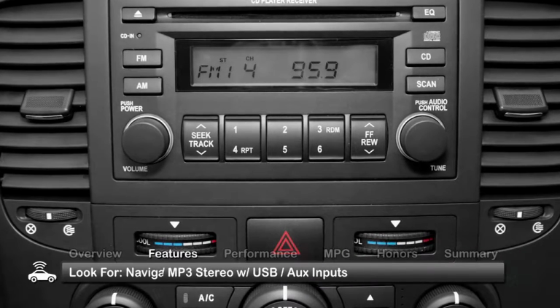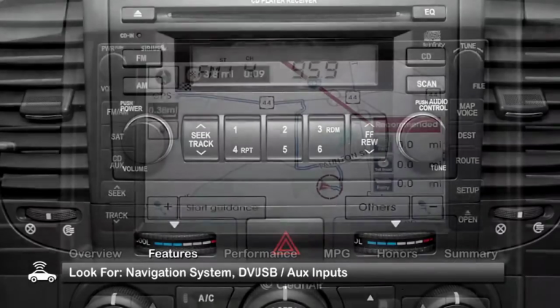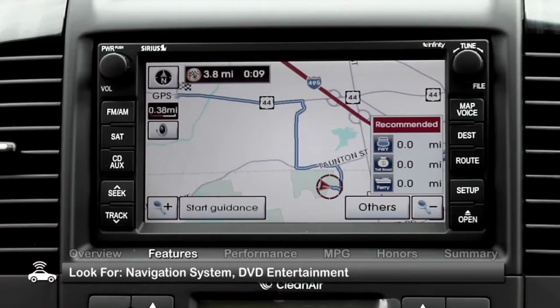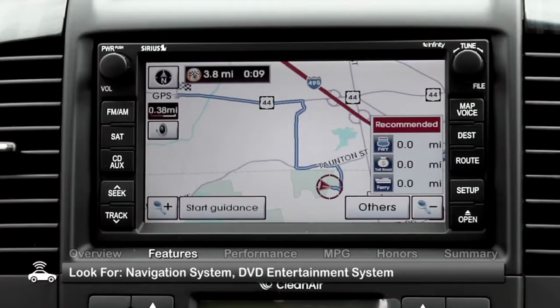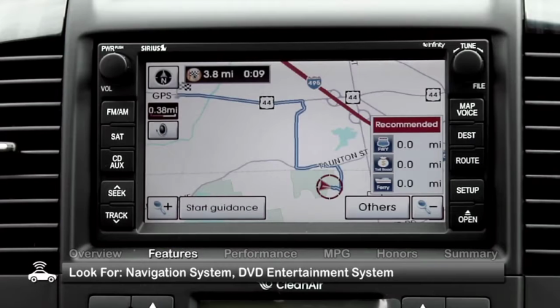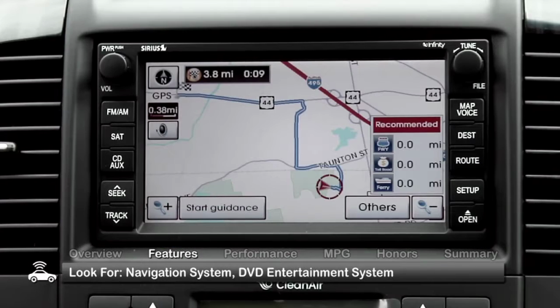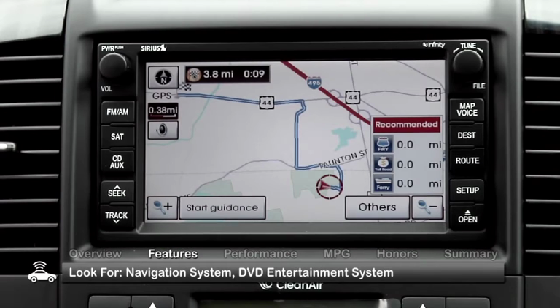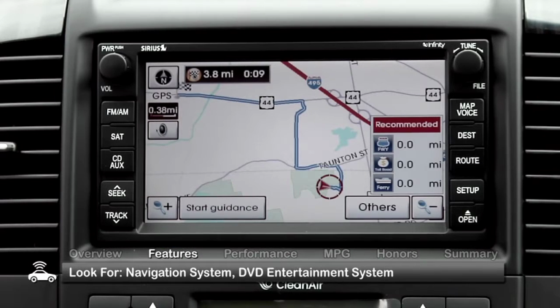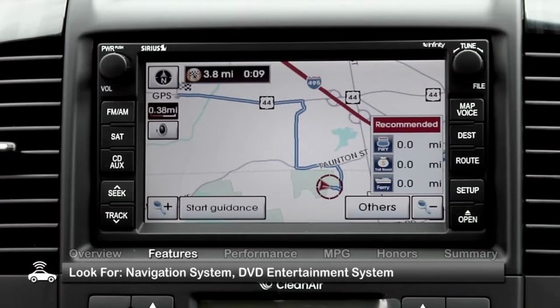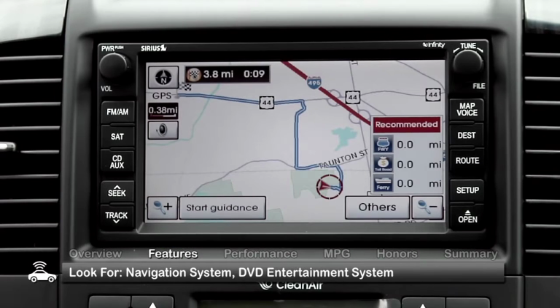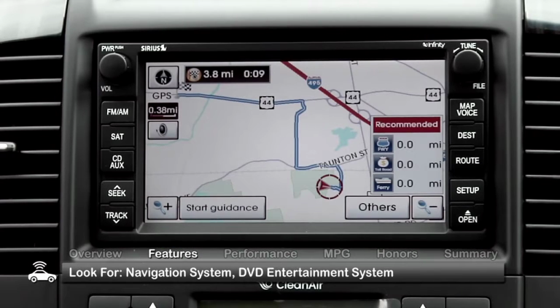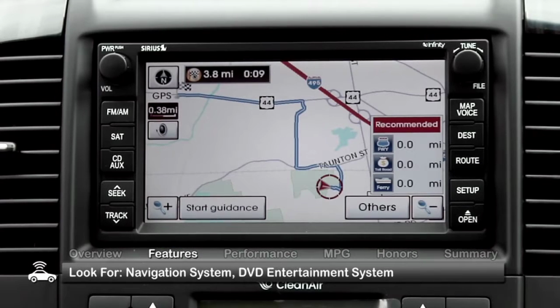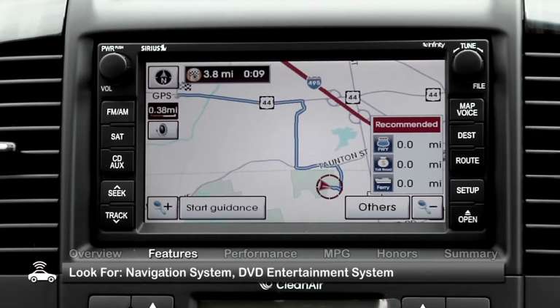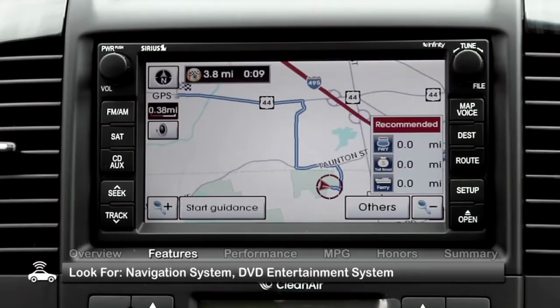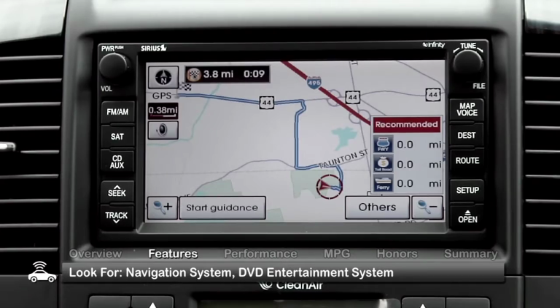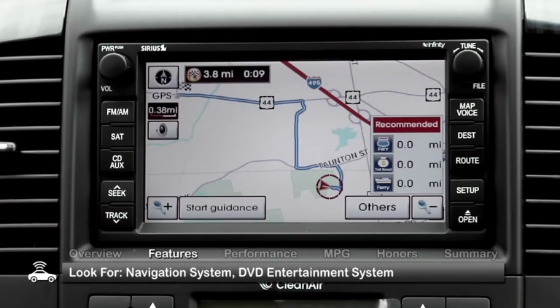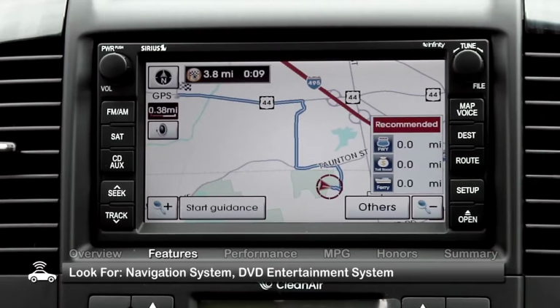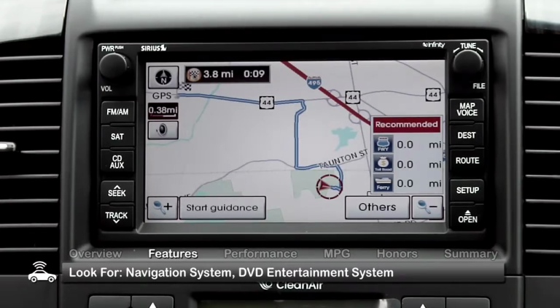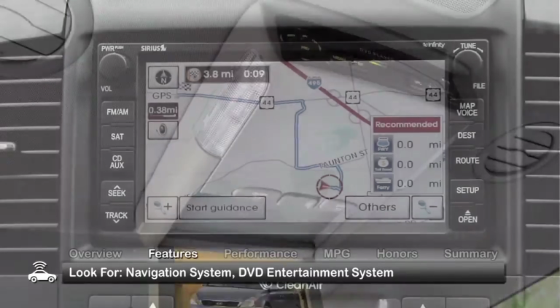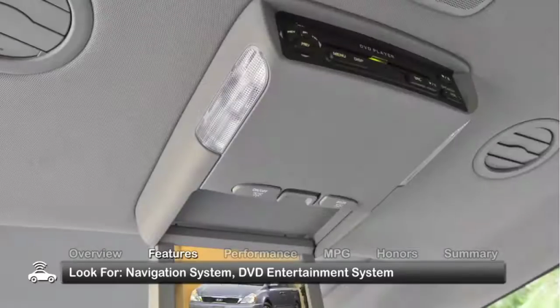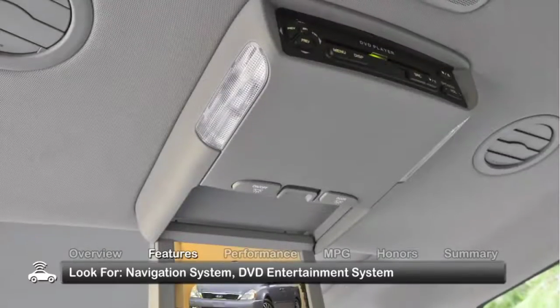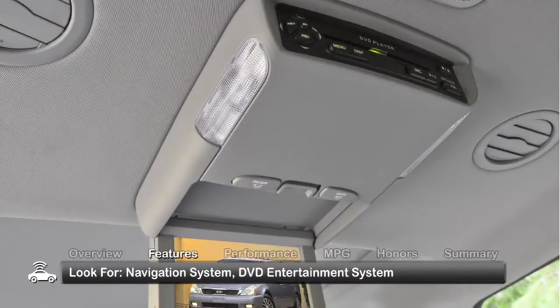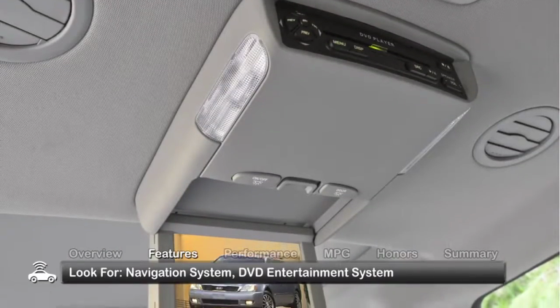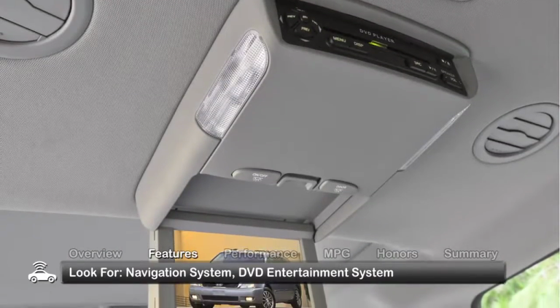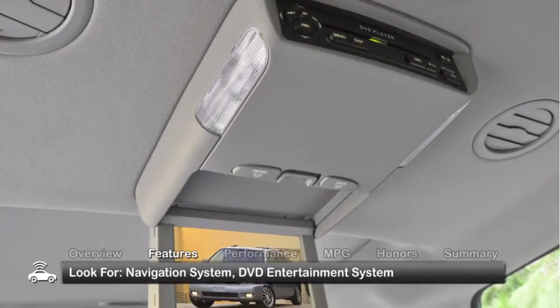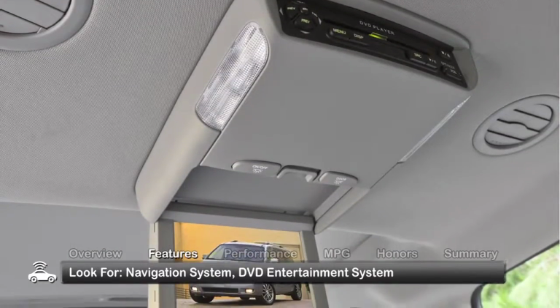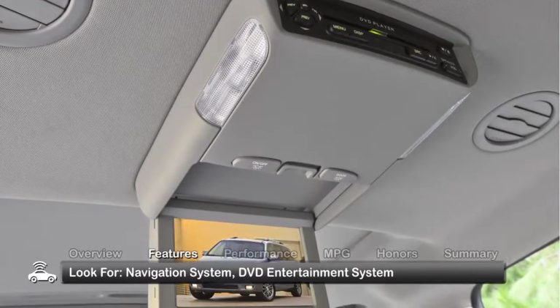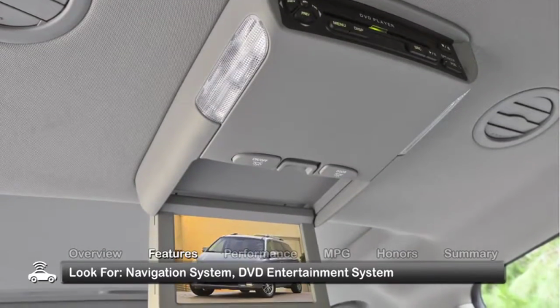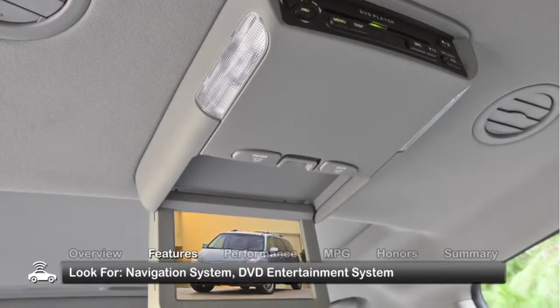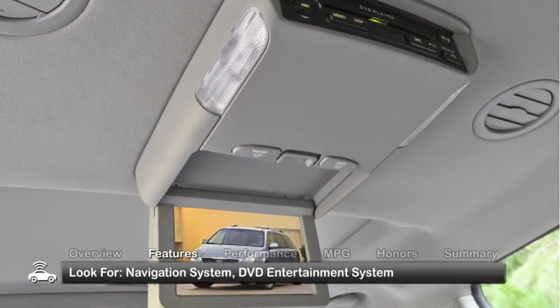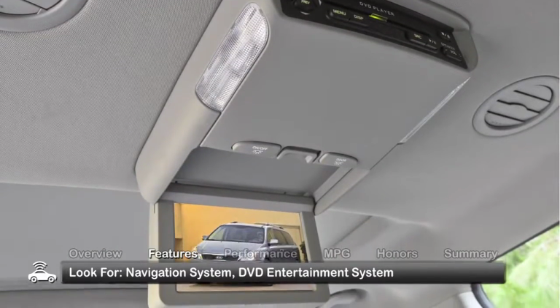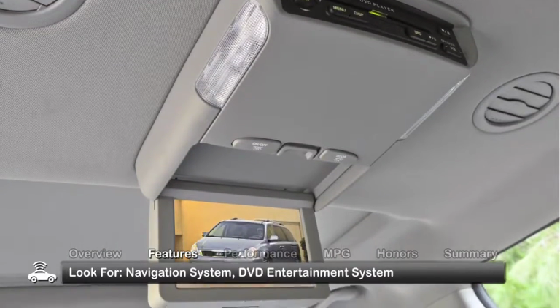Look for additional features including a navigation system and a rear-seat DVD entertainment system.